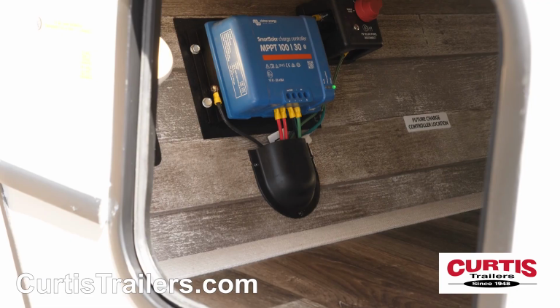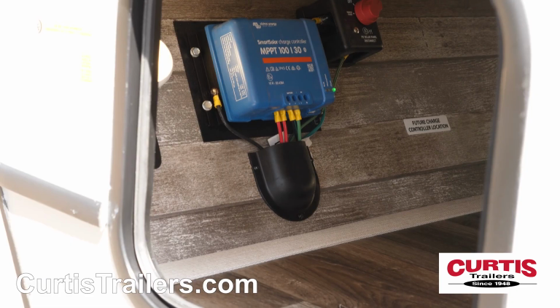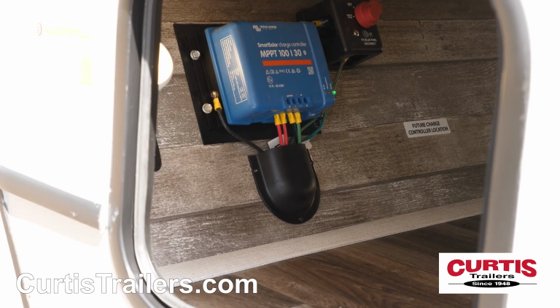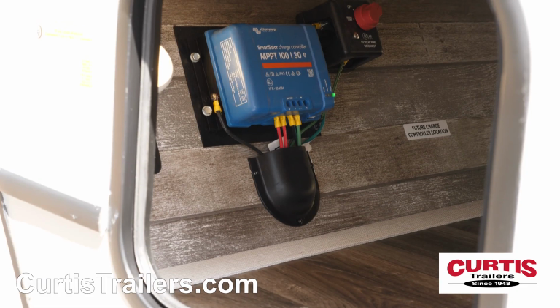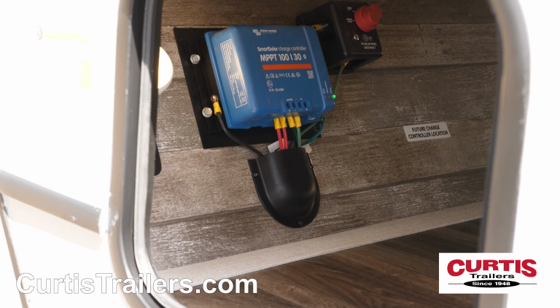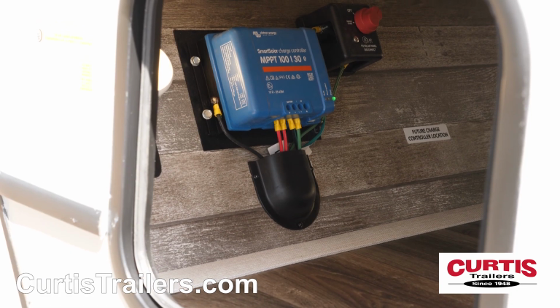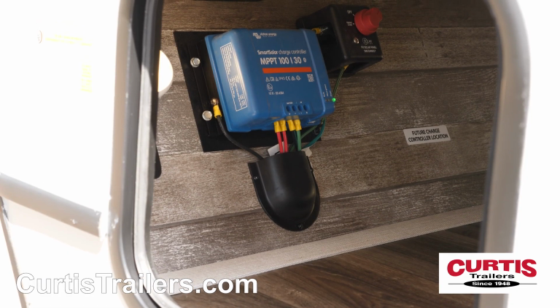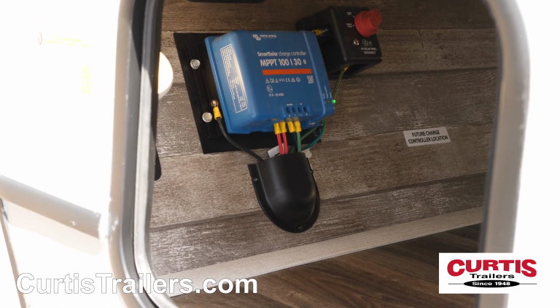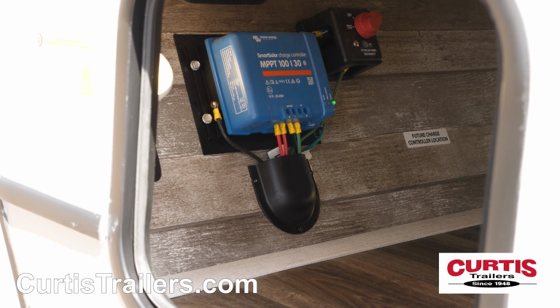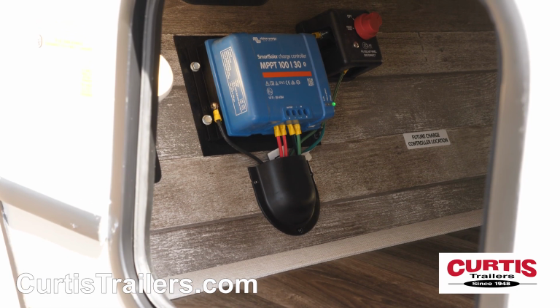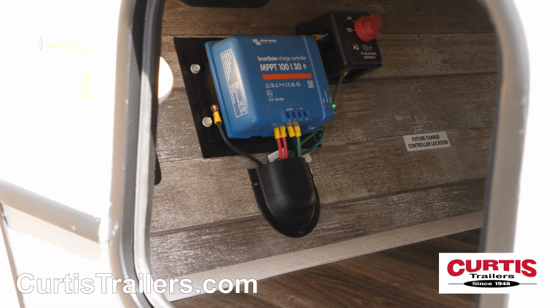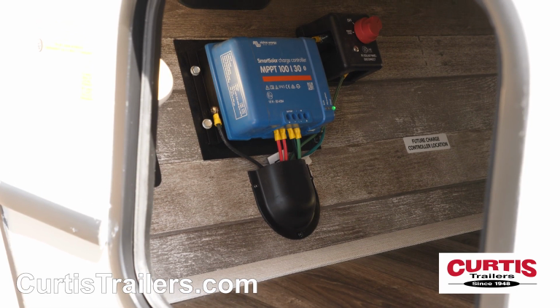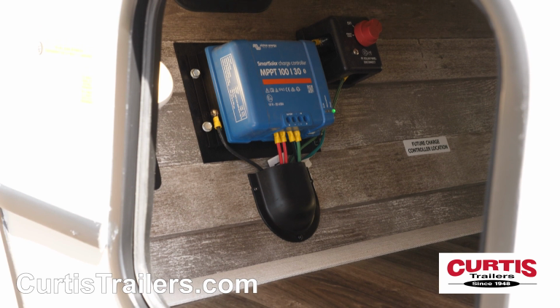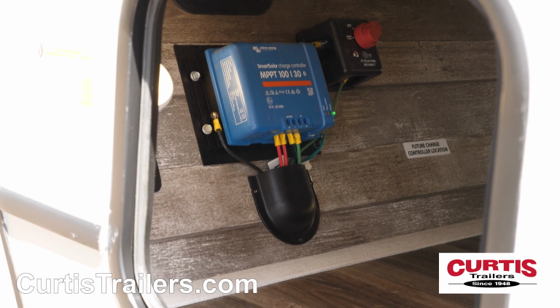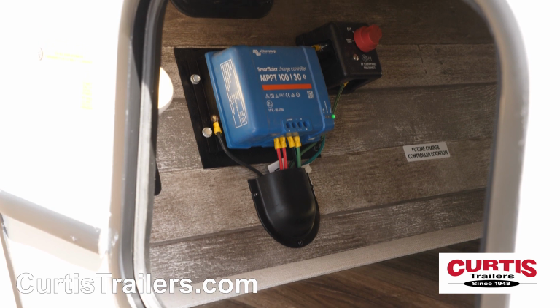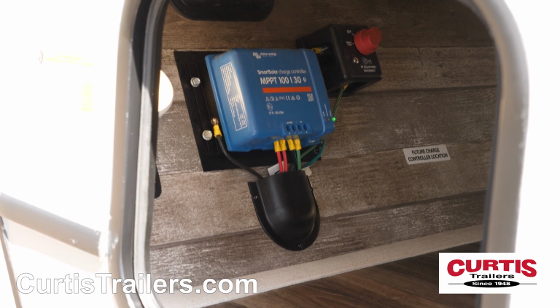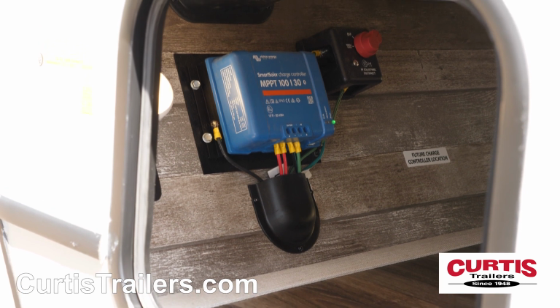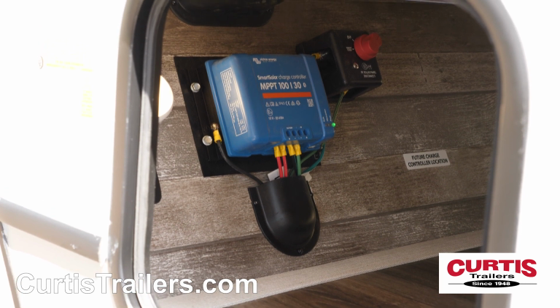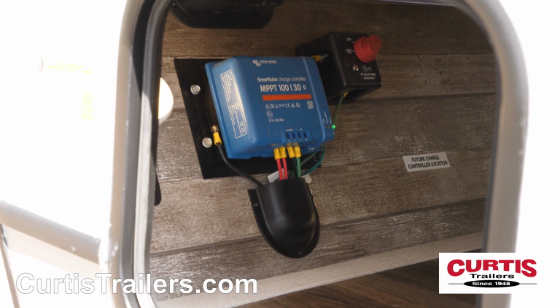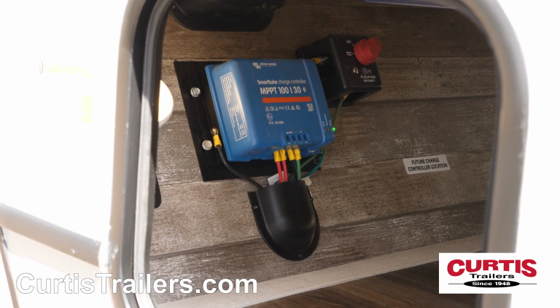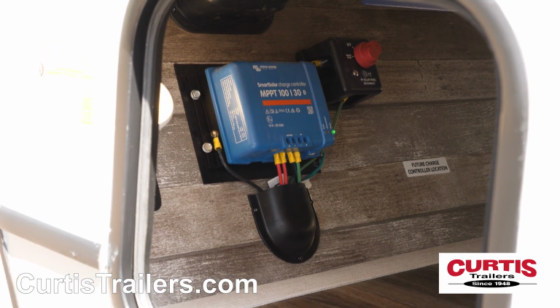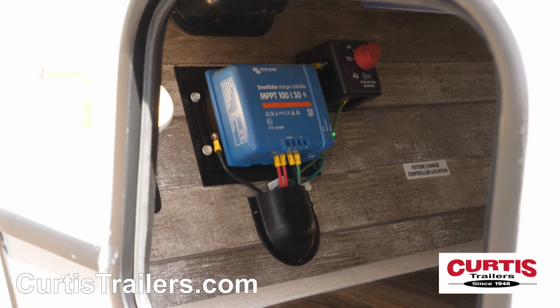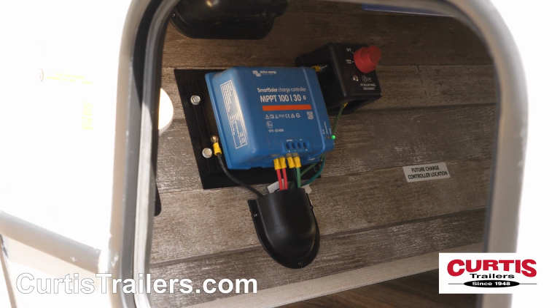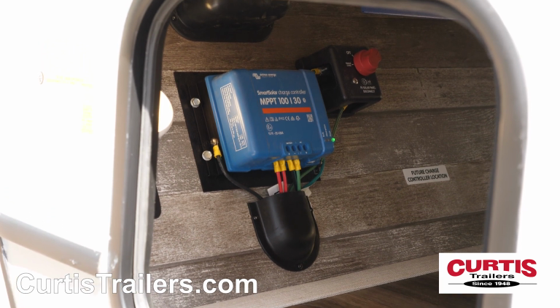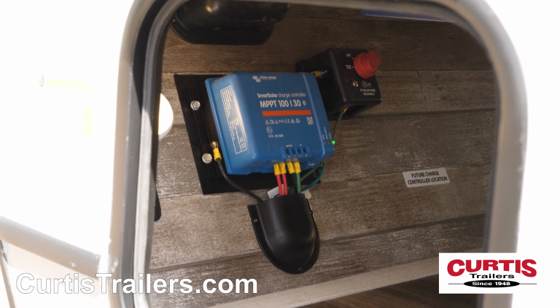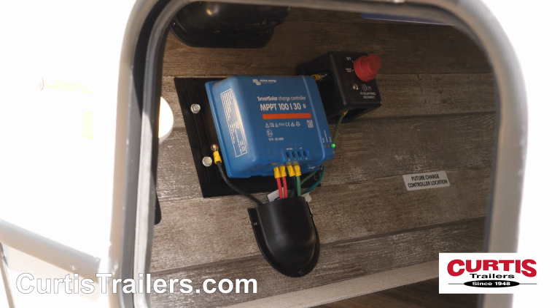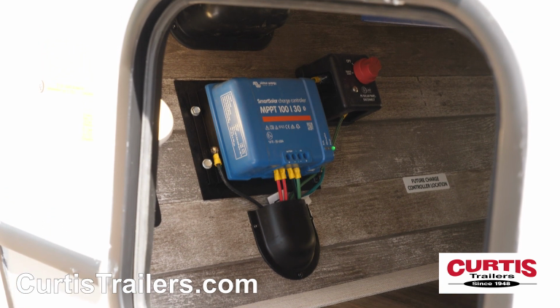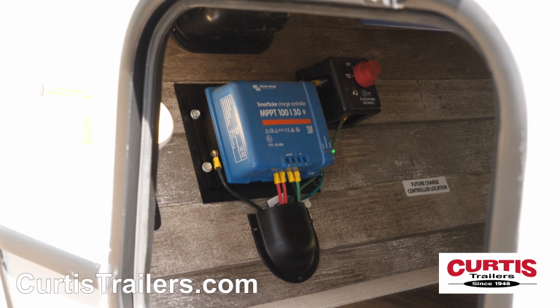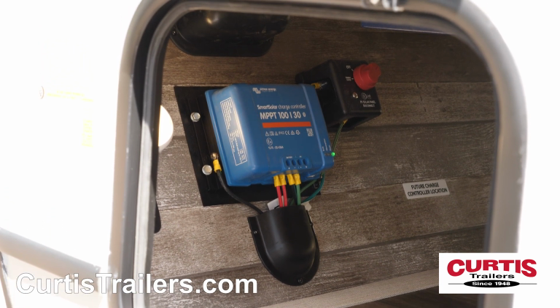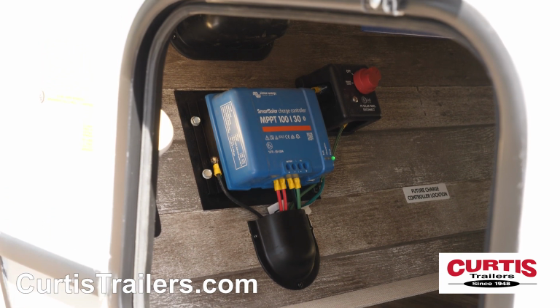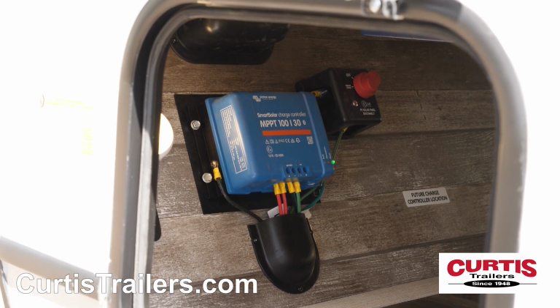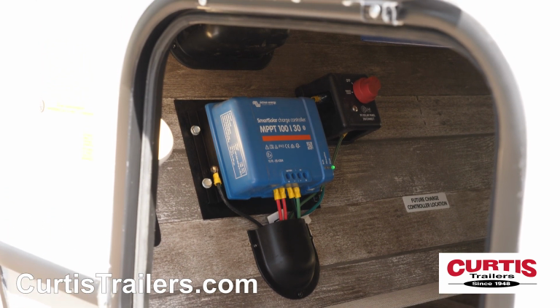Onboard solar panels with optional lithium batteries and a power inverter mean you can extend your stay even away from electrical hookups.